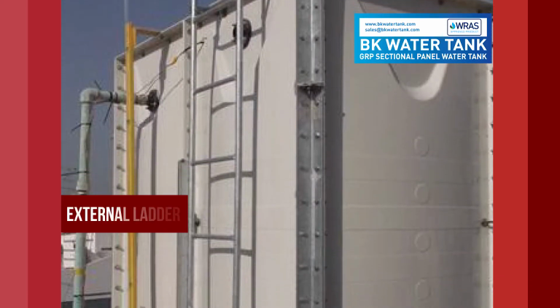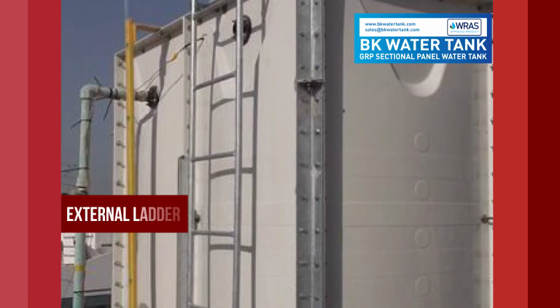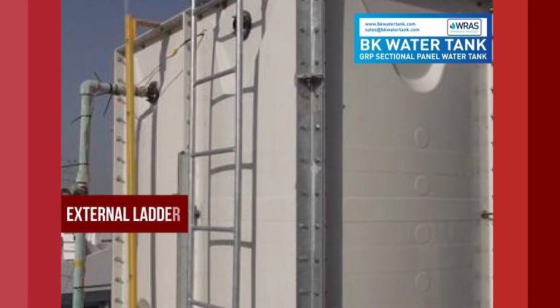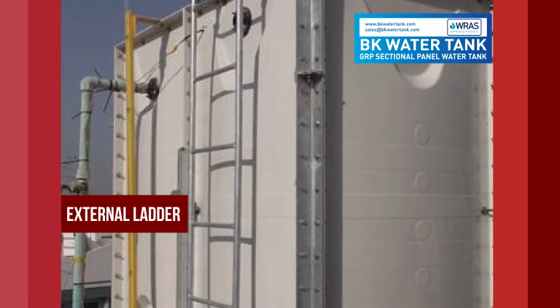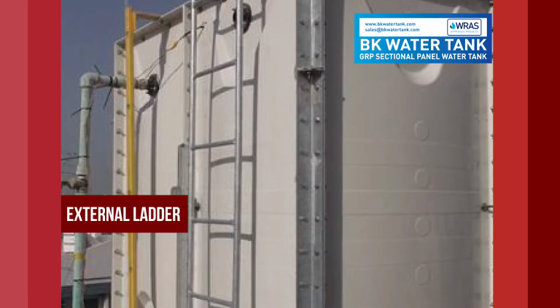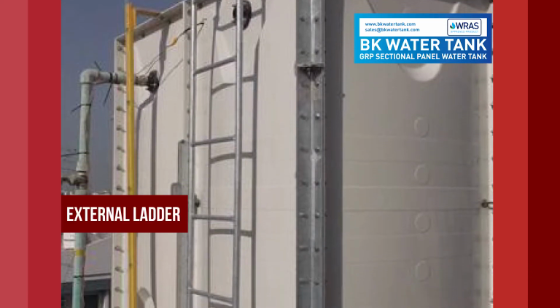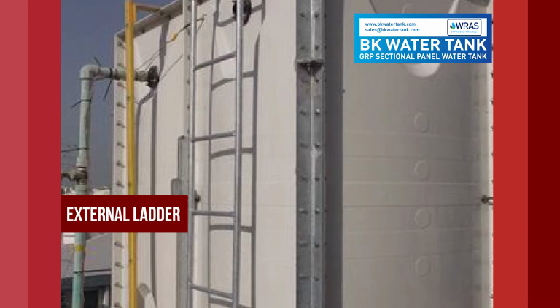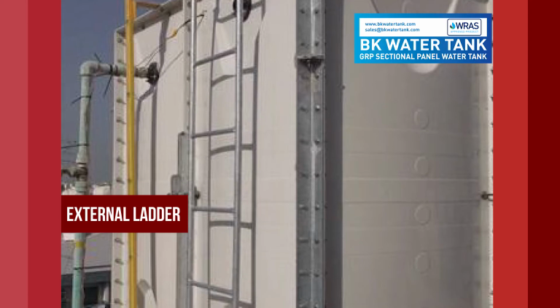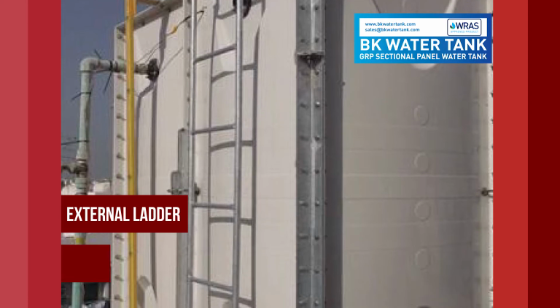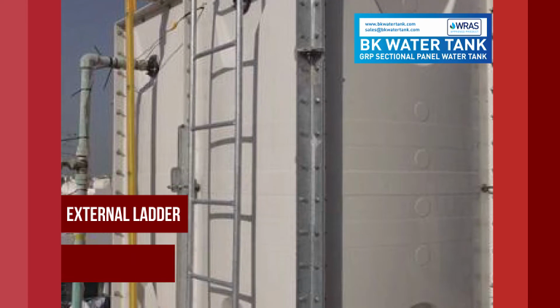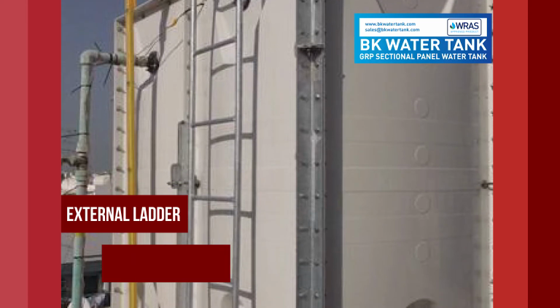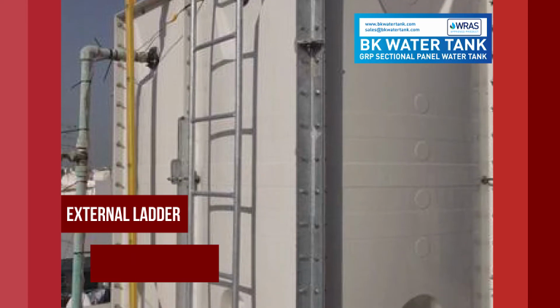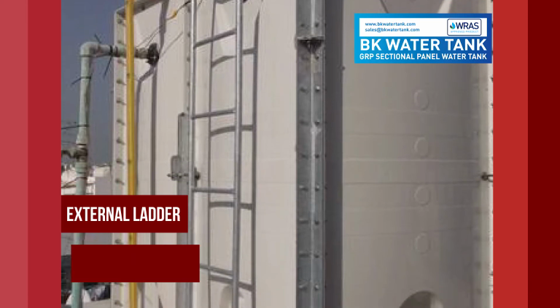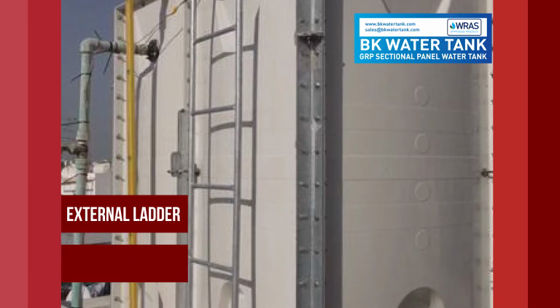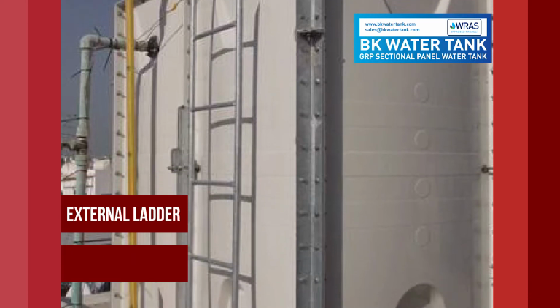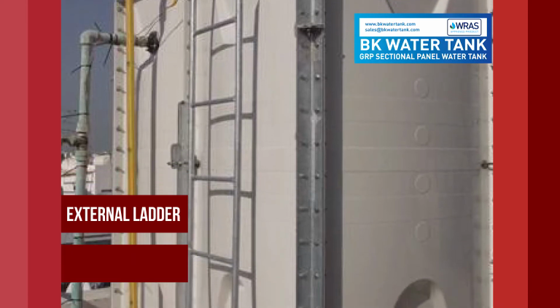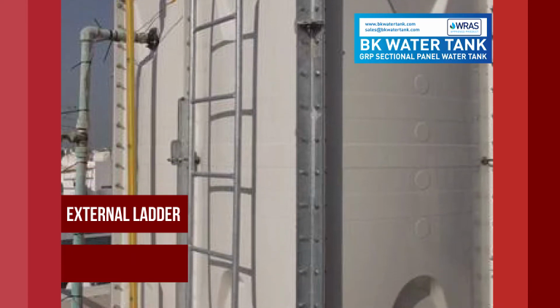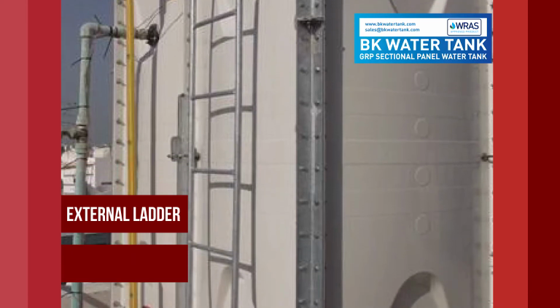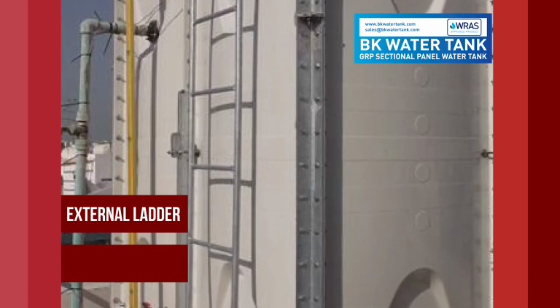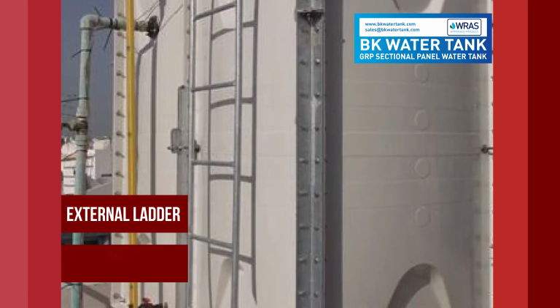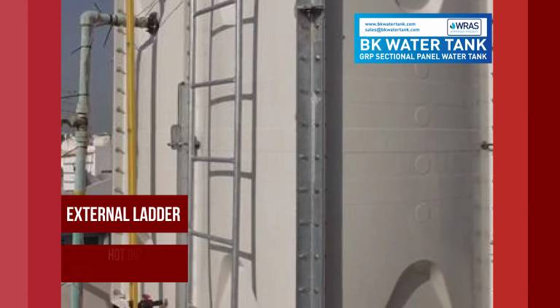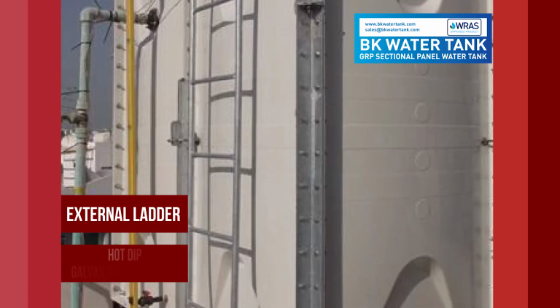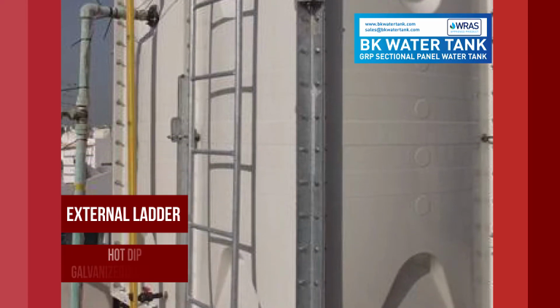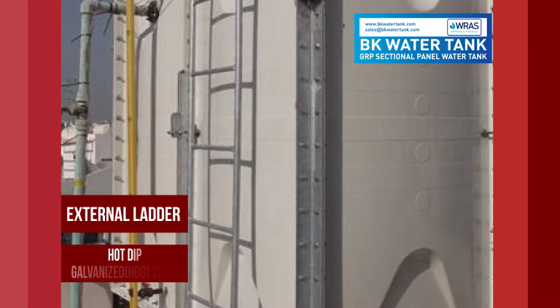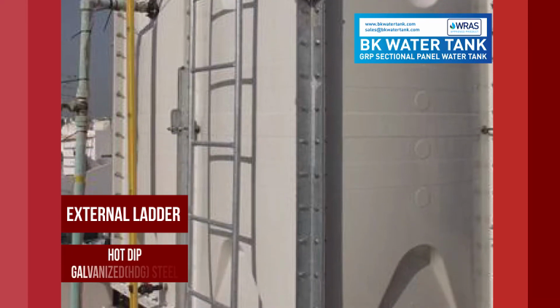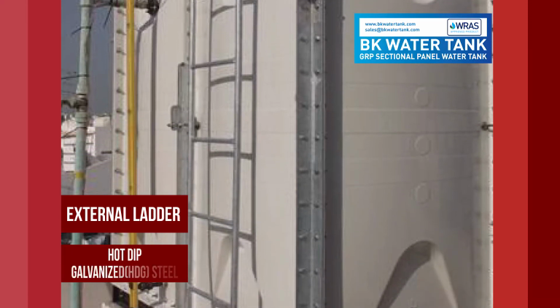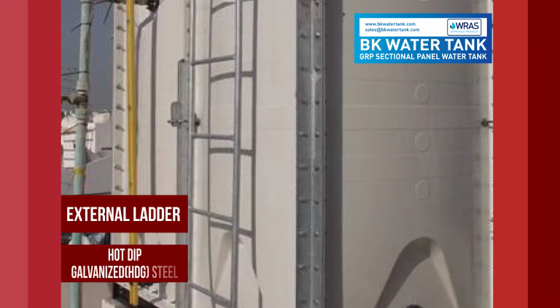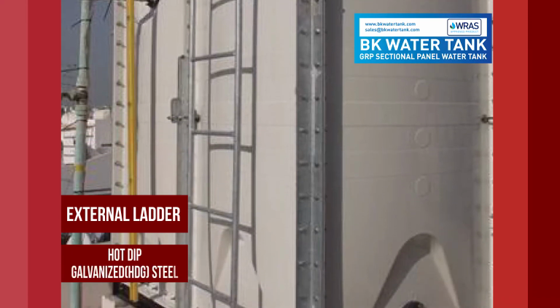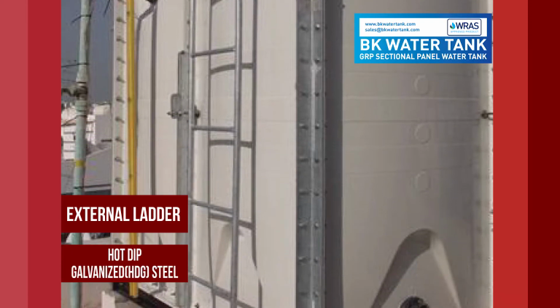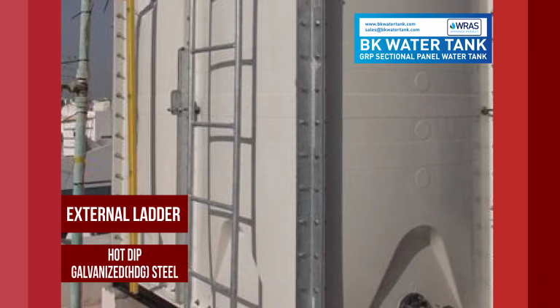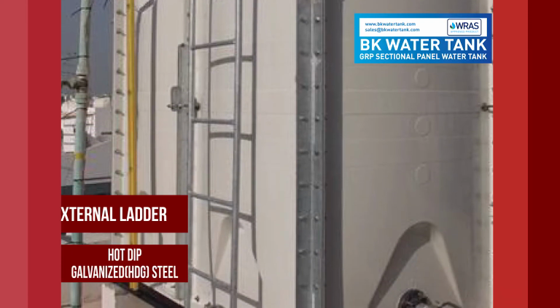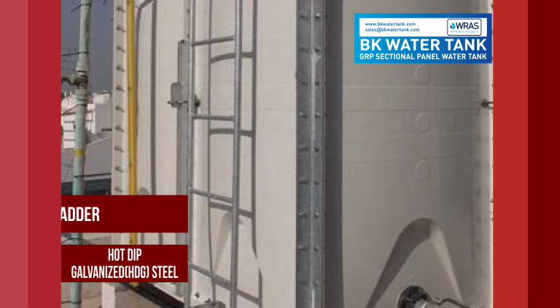External ladder: hot dip galvanized steel.